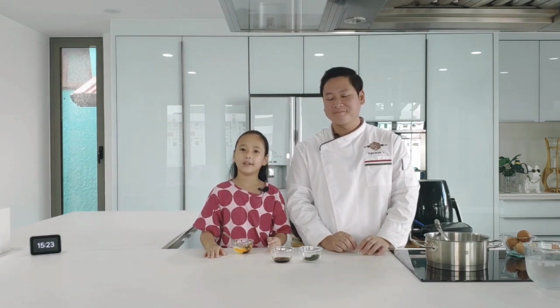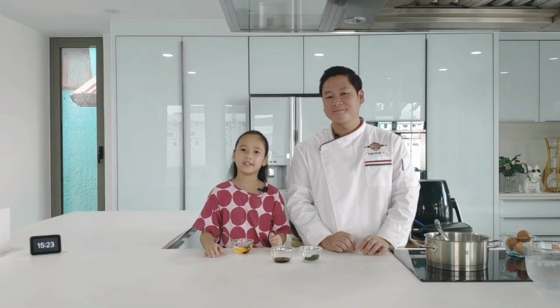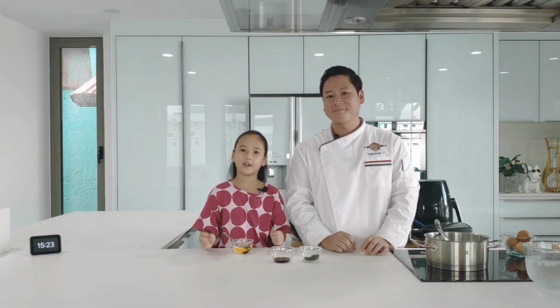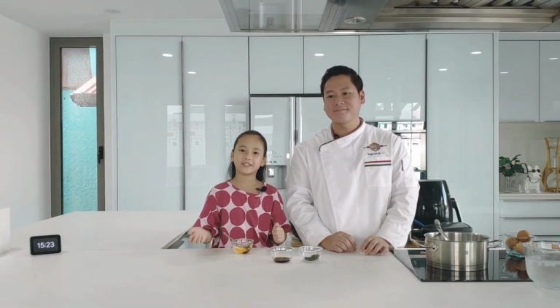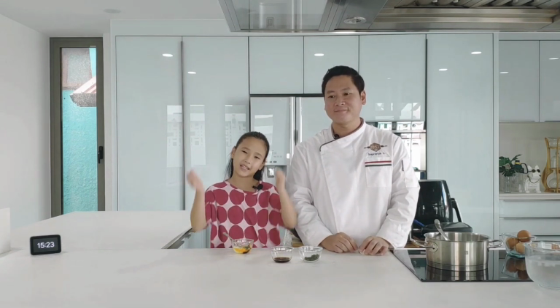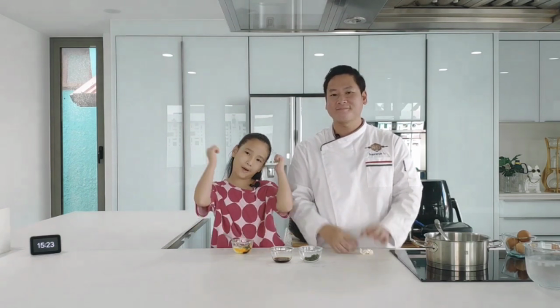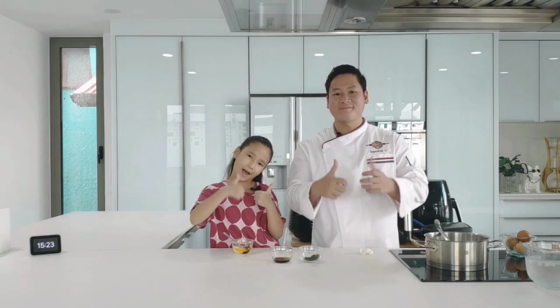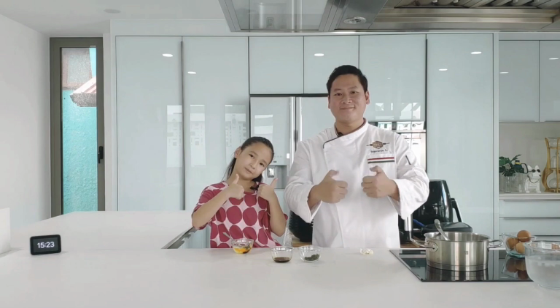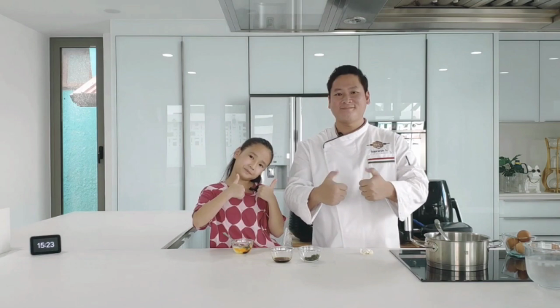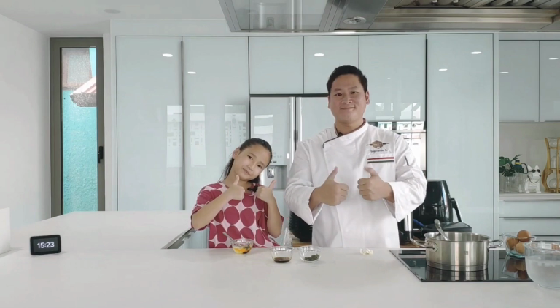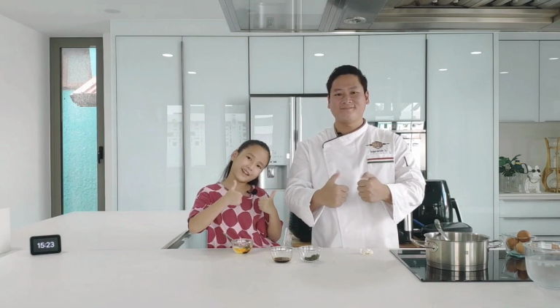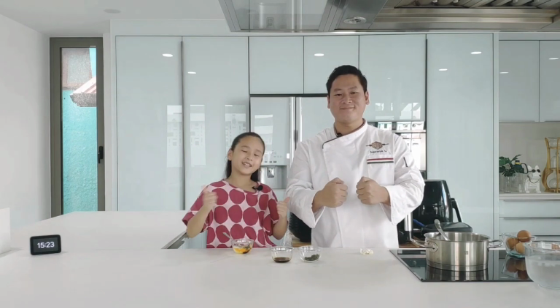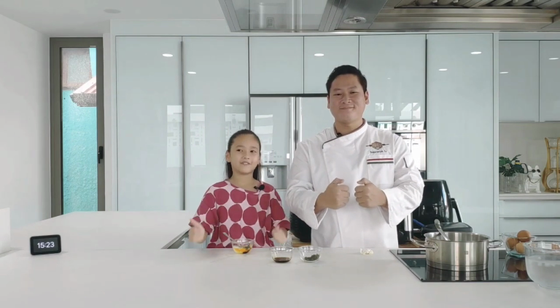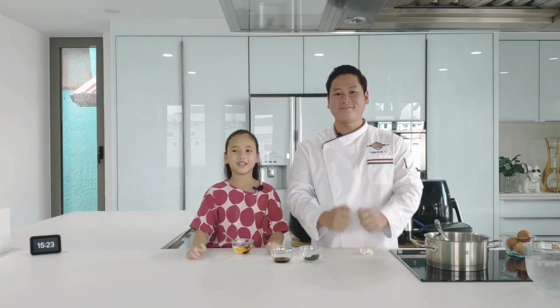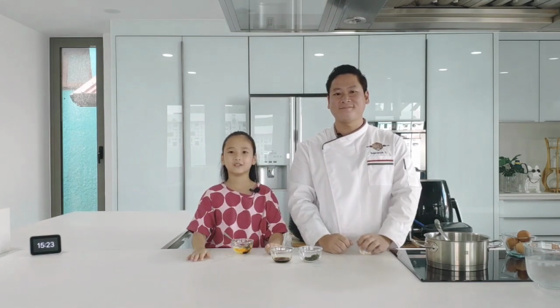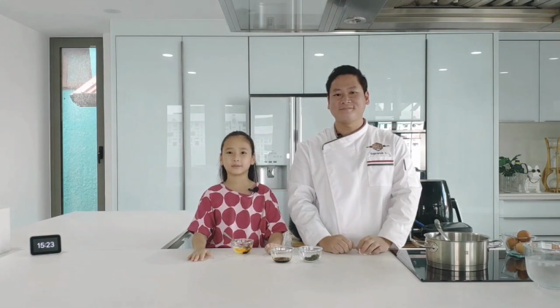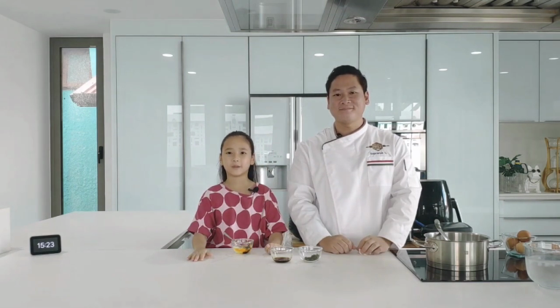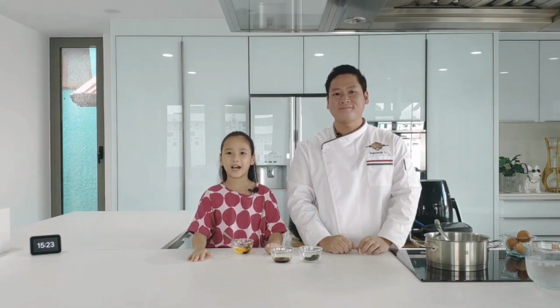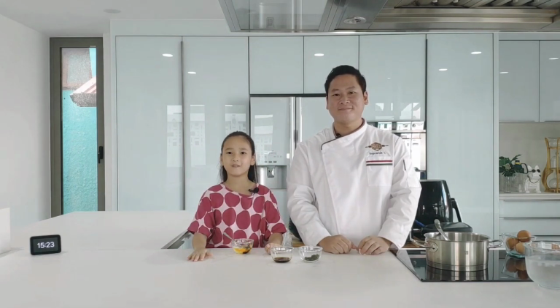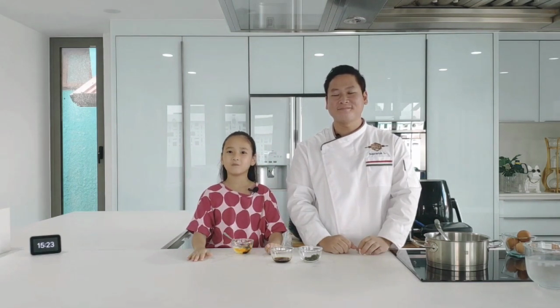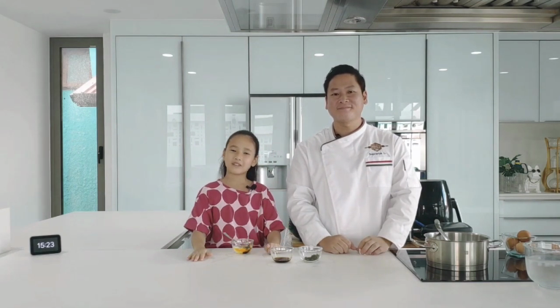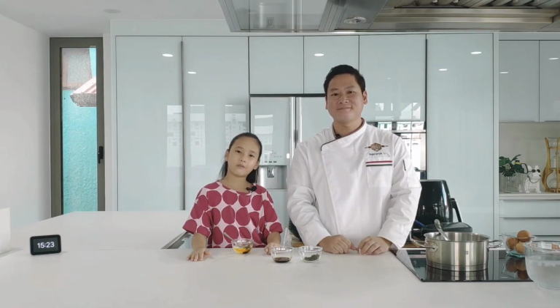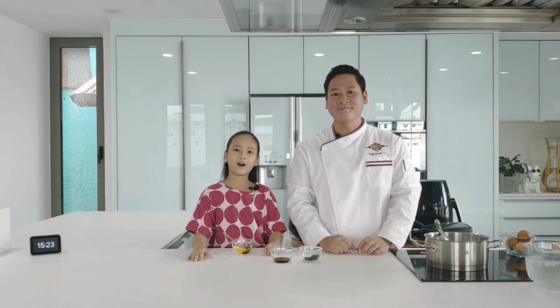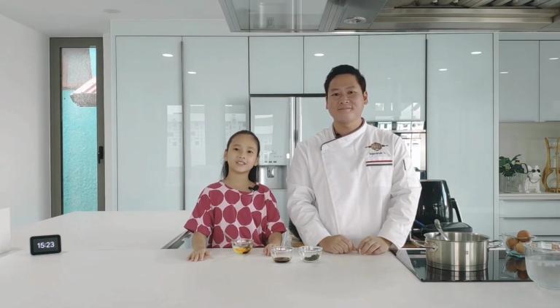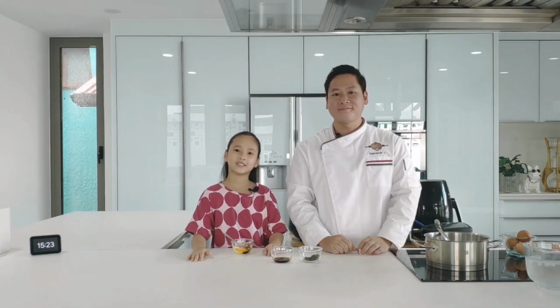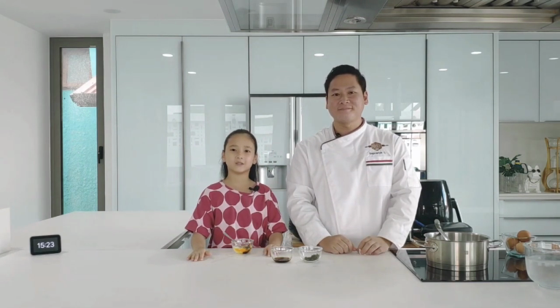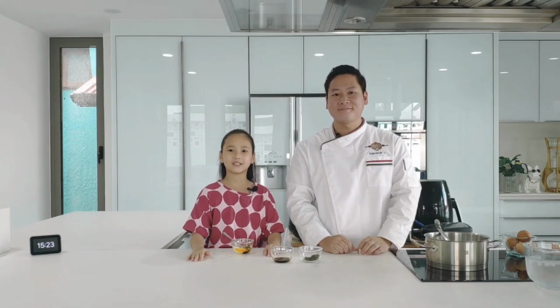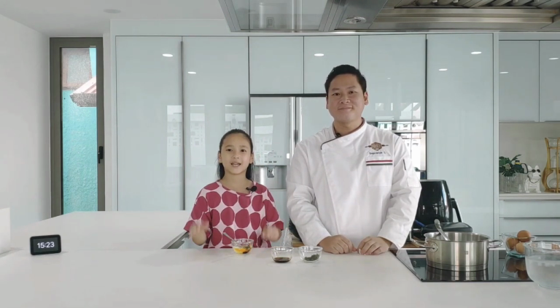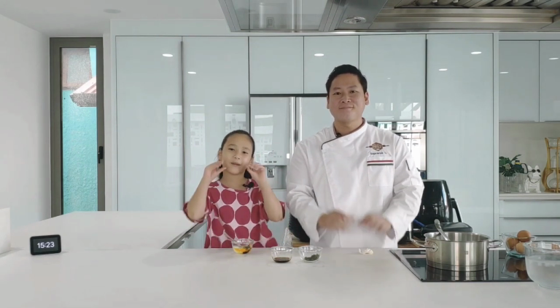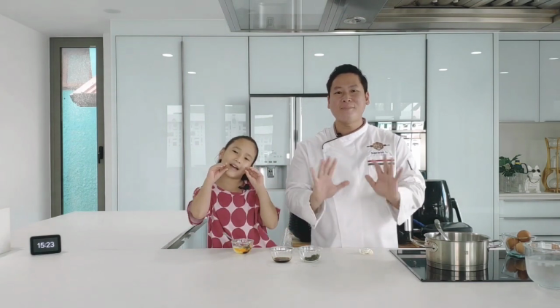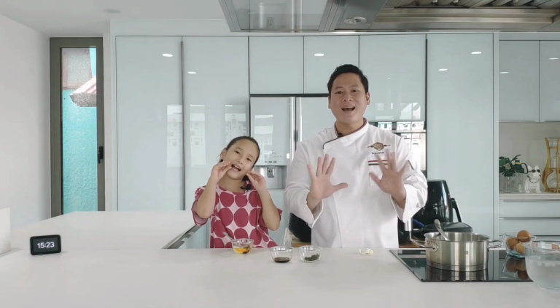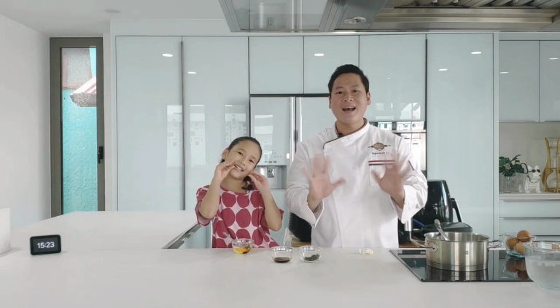Please give us a thumbs up. Don't forget to subscribe. Thank you for watching — see you next time. Bye-bye!